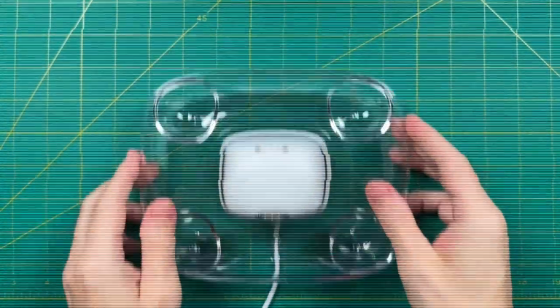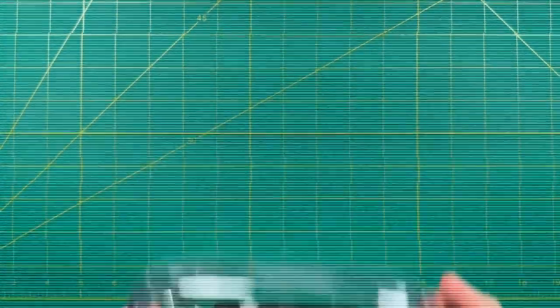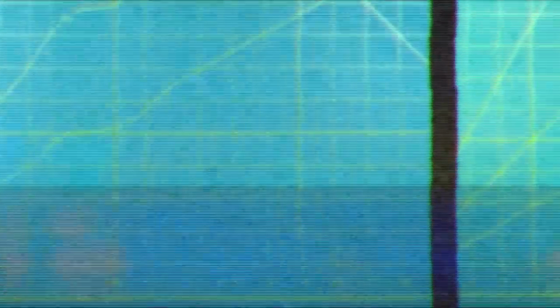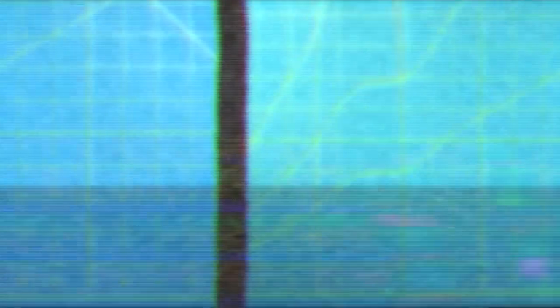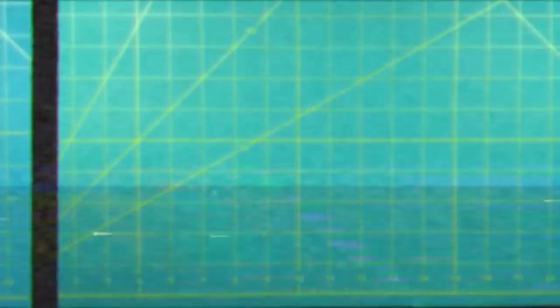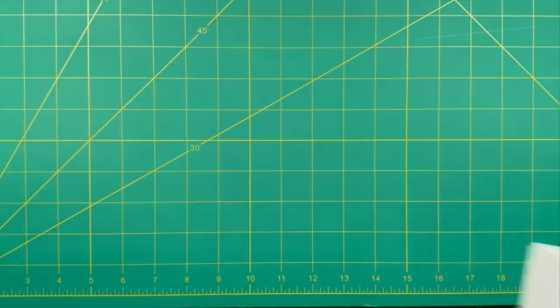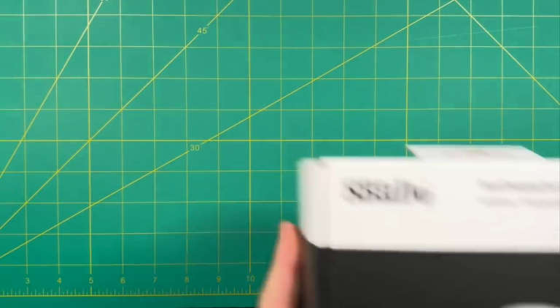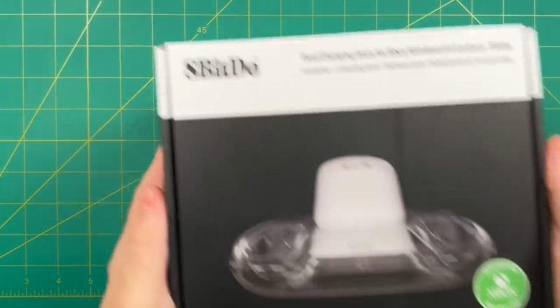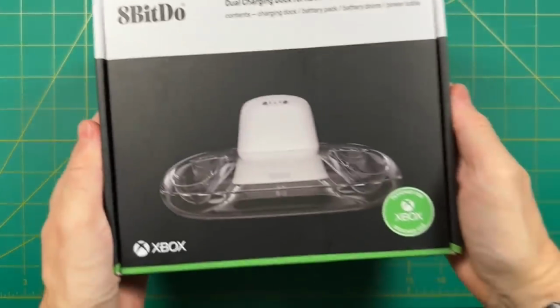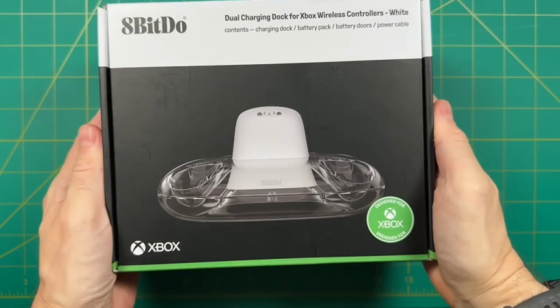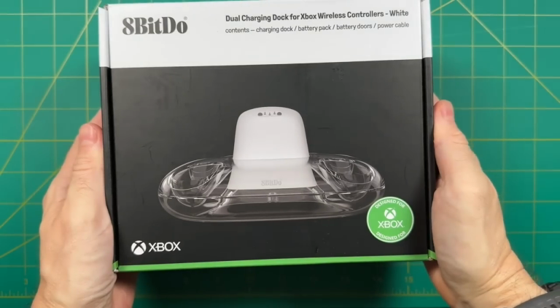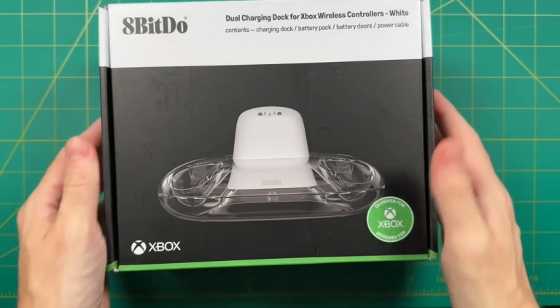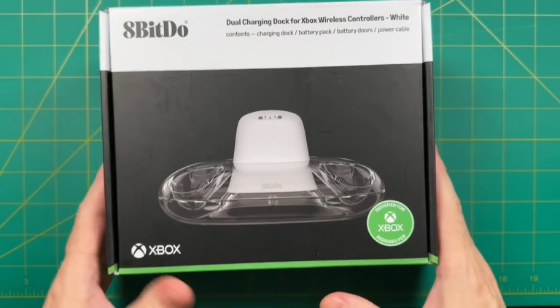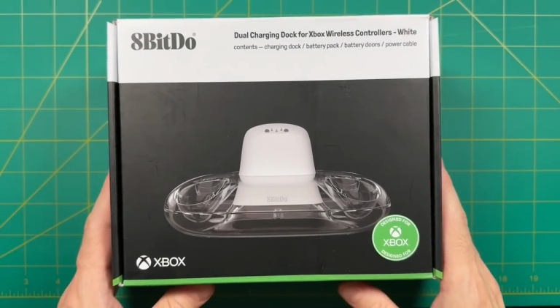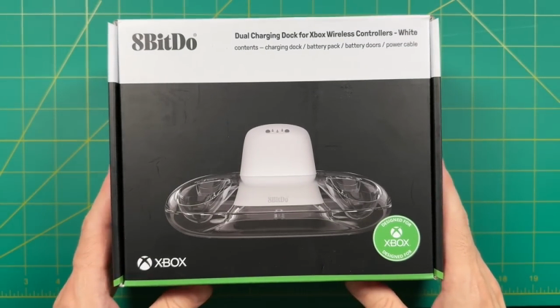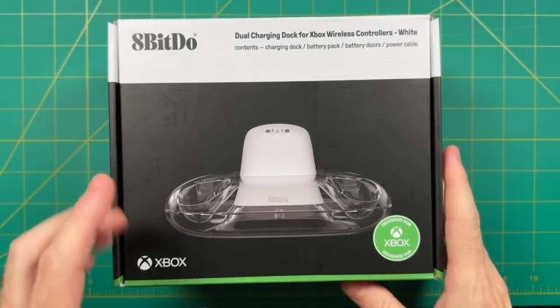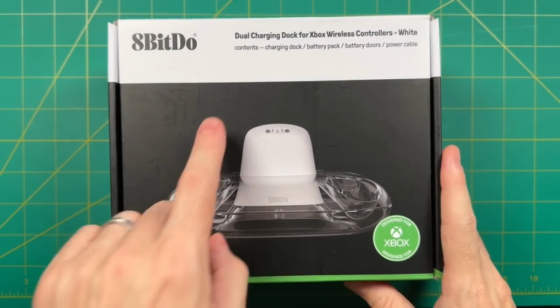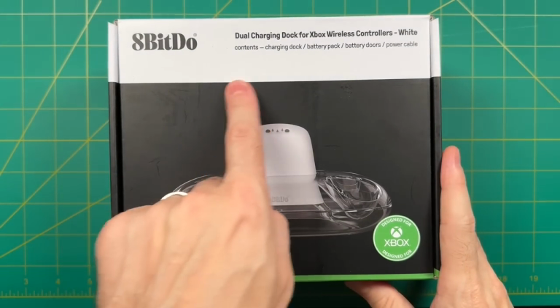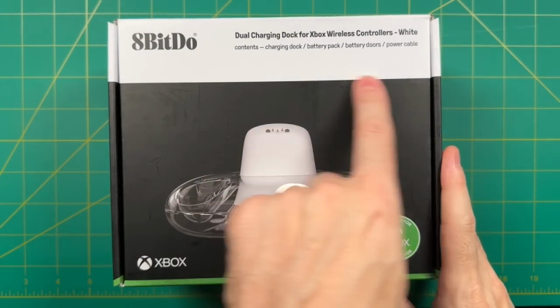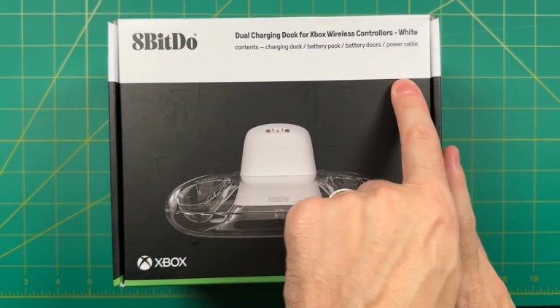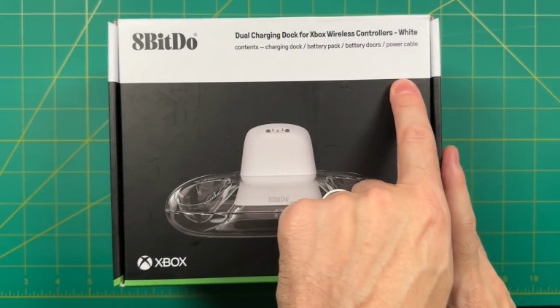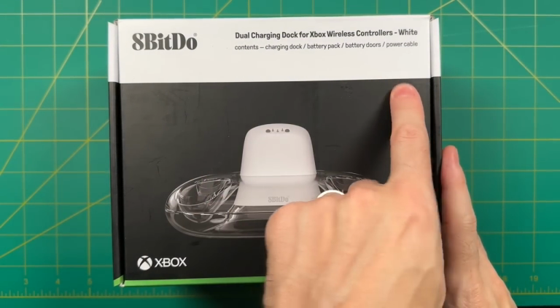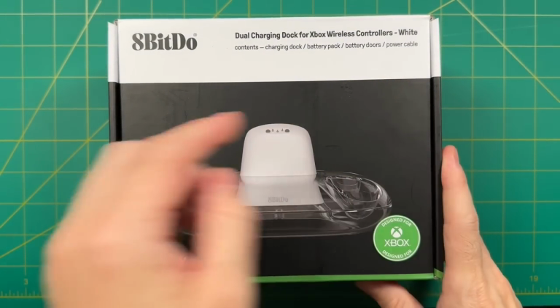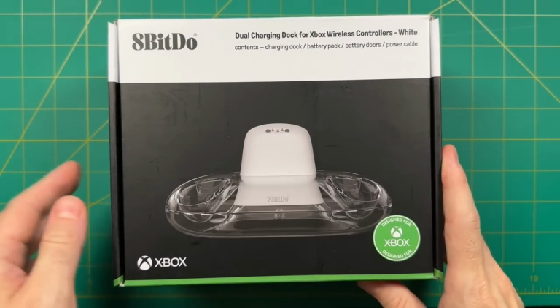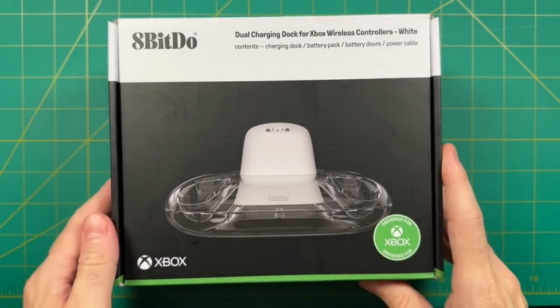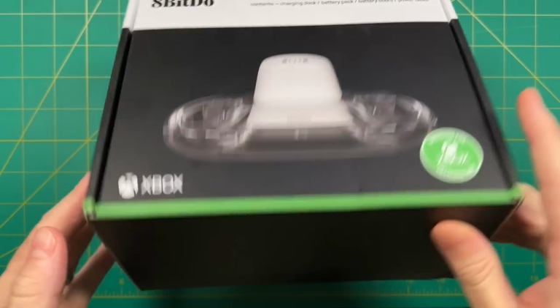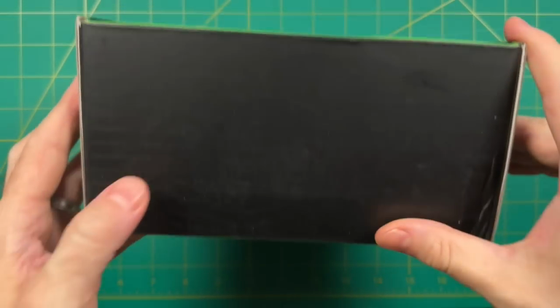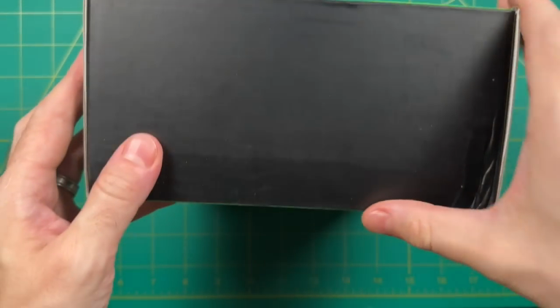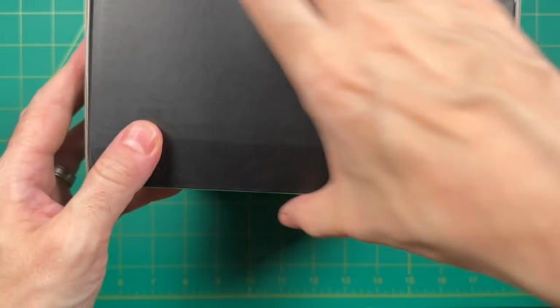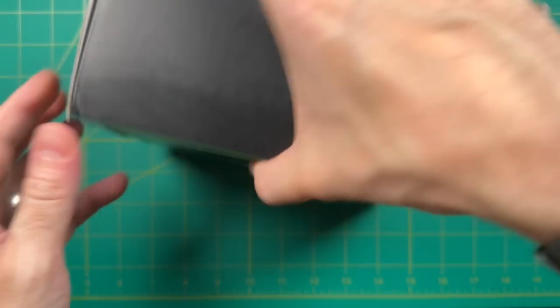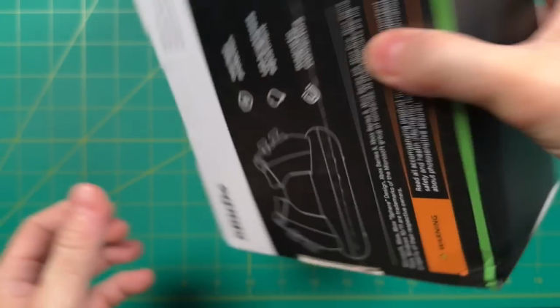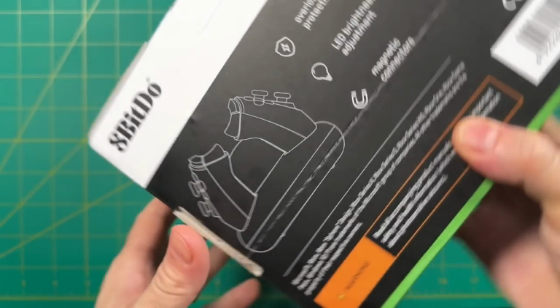Quick disclosure: 8BitDo sent this out for review, no money was exchanged, and all opinions are my own.